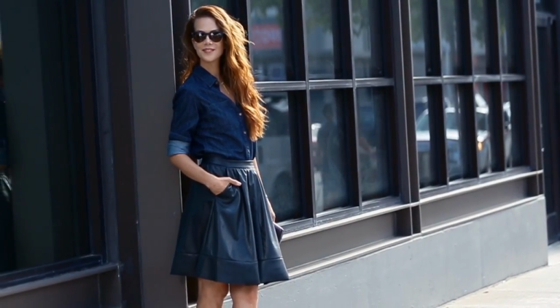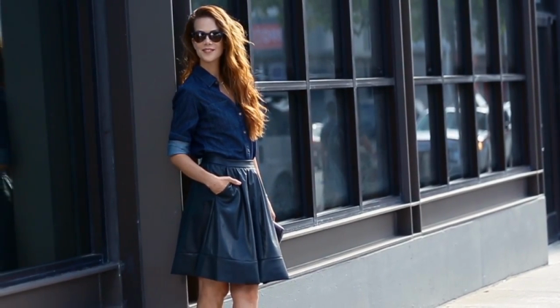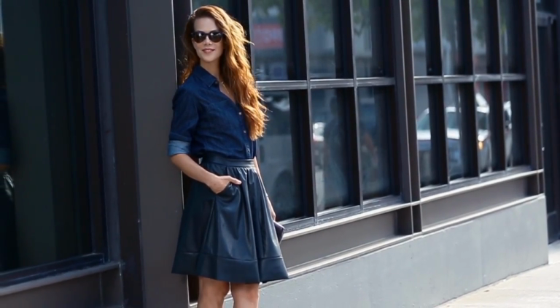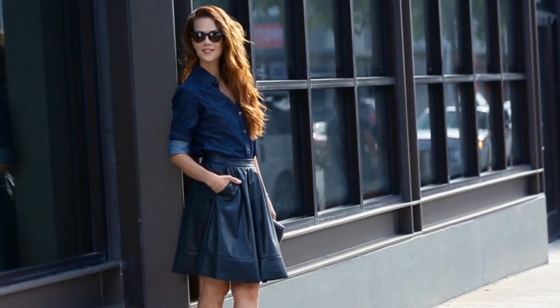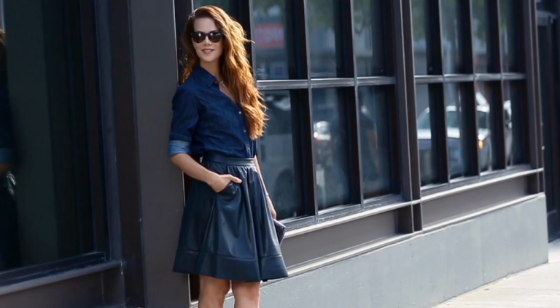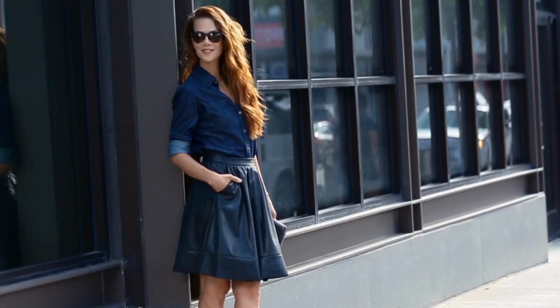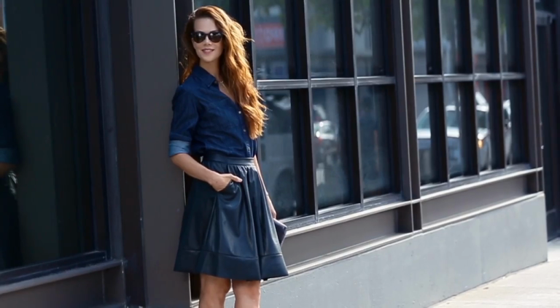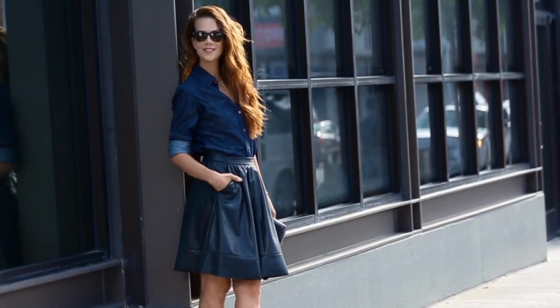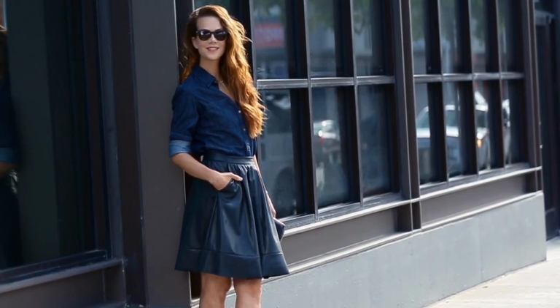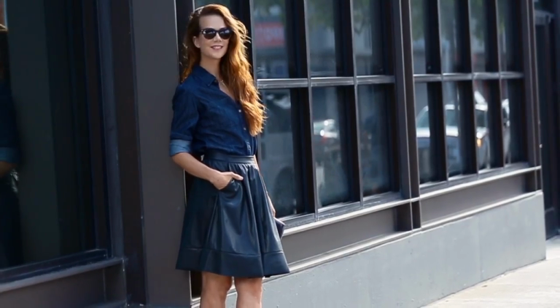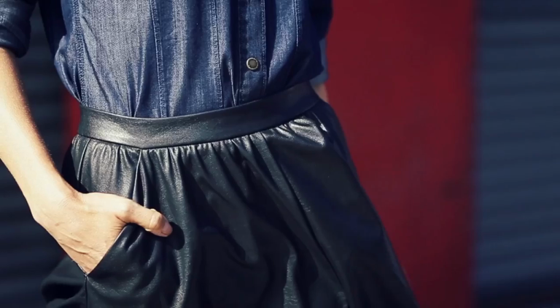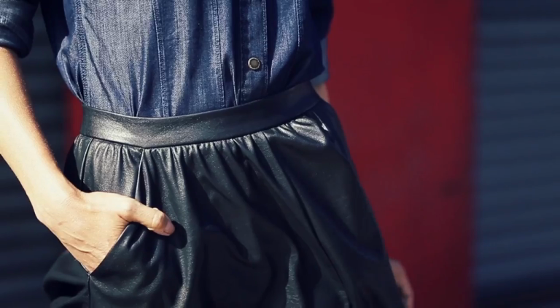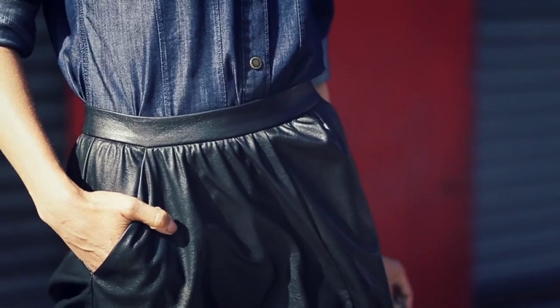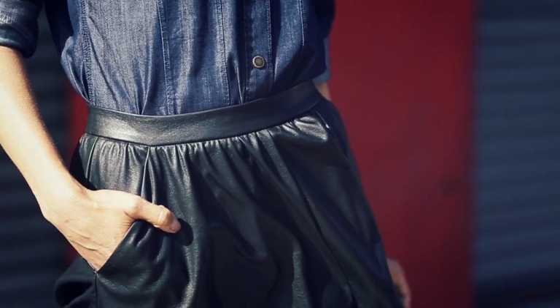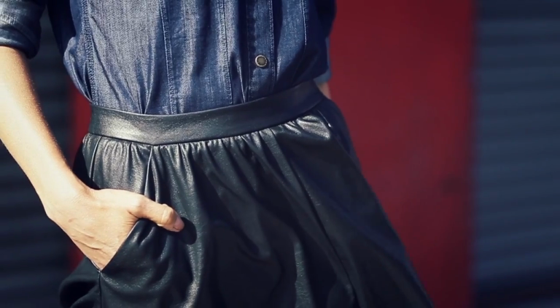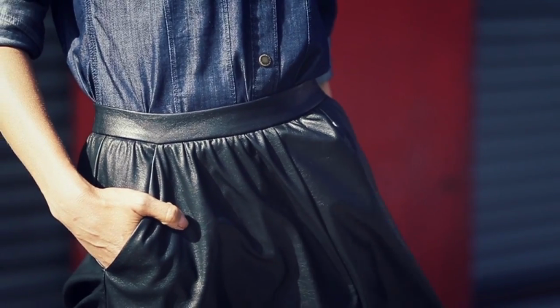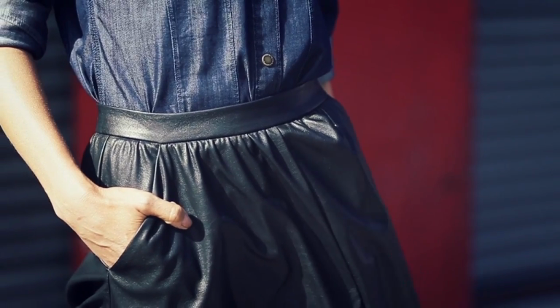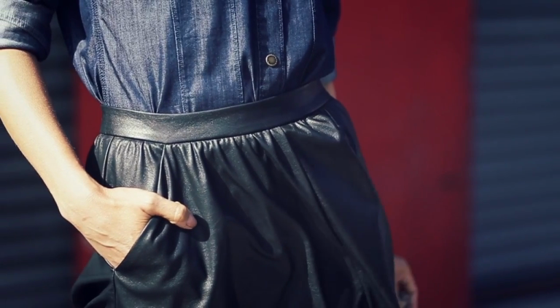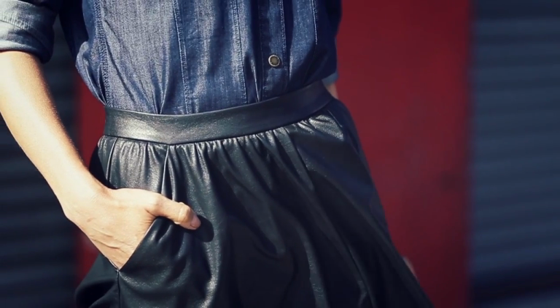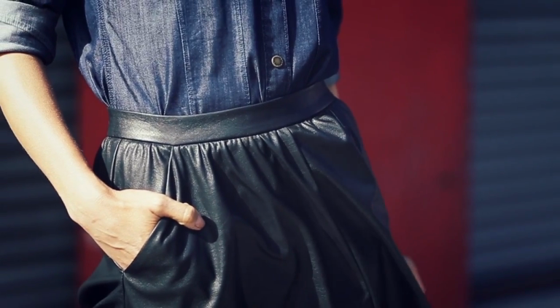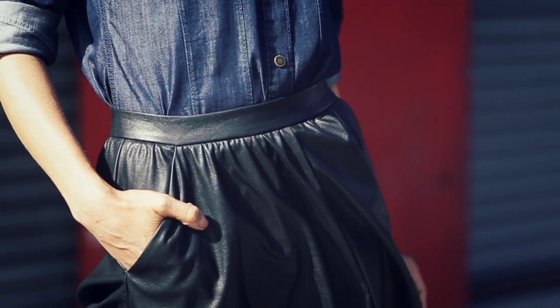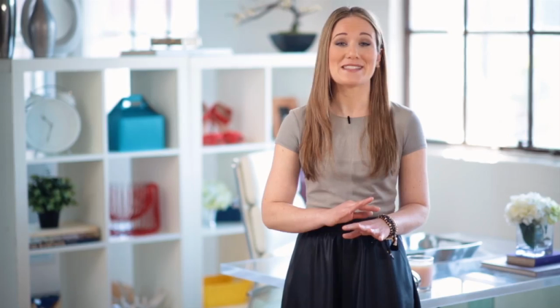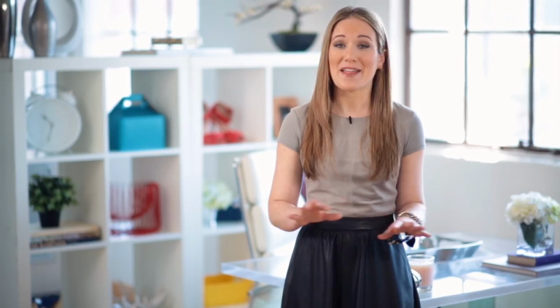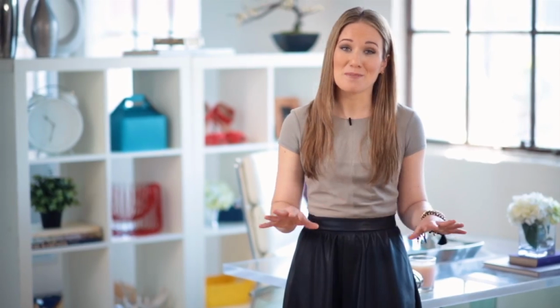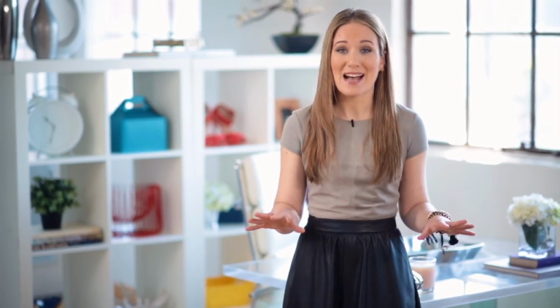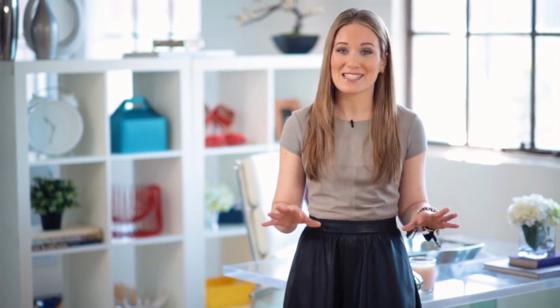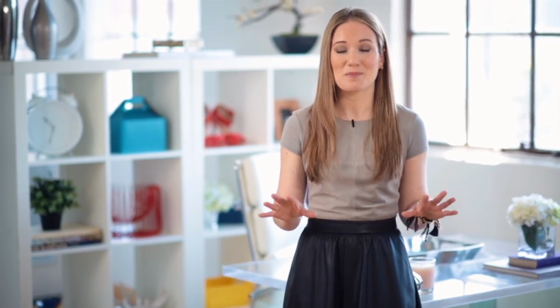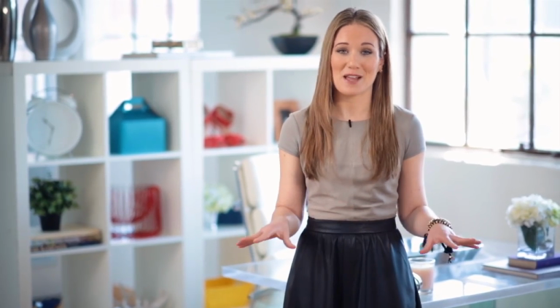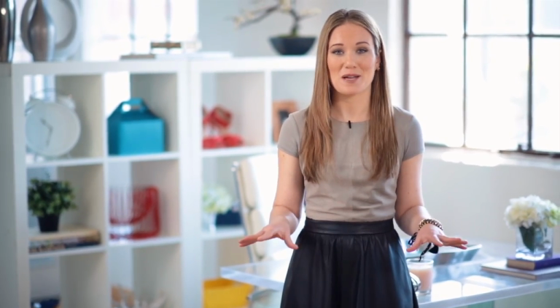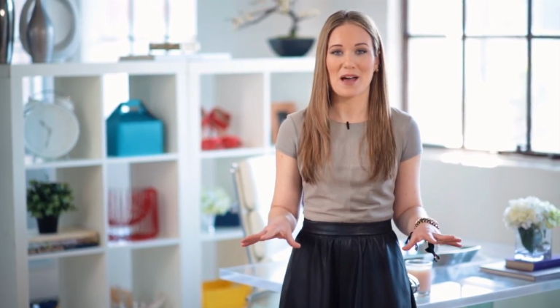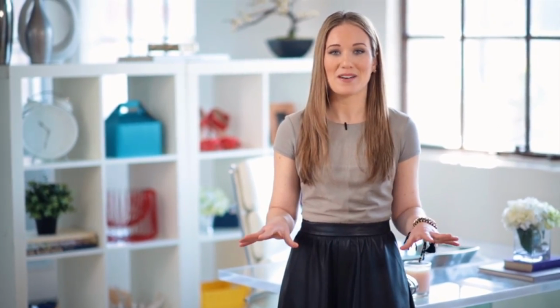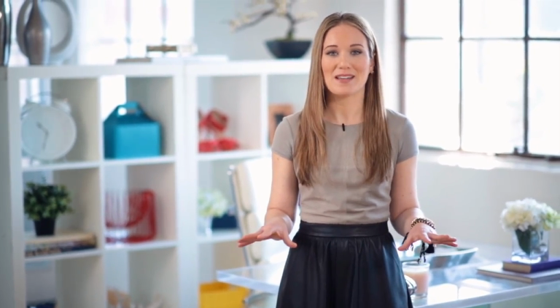The skirt is faux leather, and it's really soft and buttery. I promise there's nothing plastic or pleathery about it.